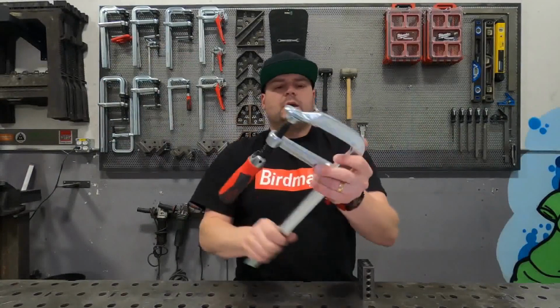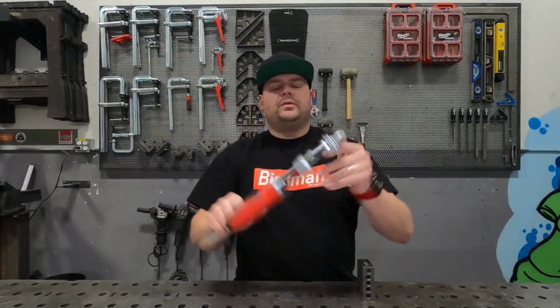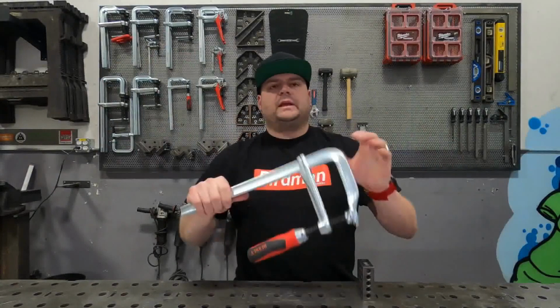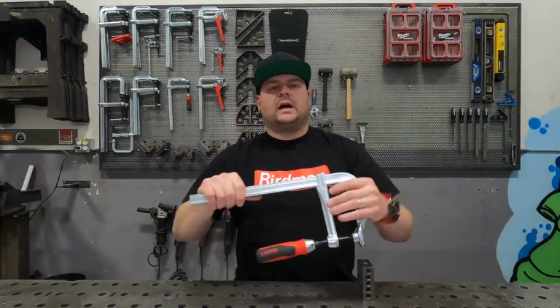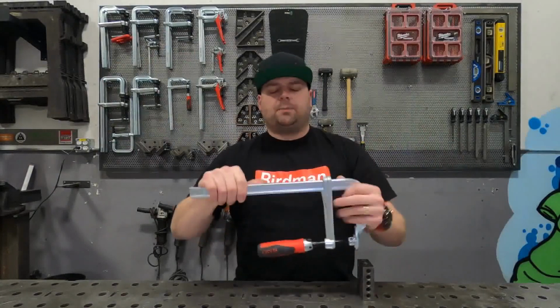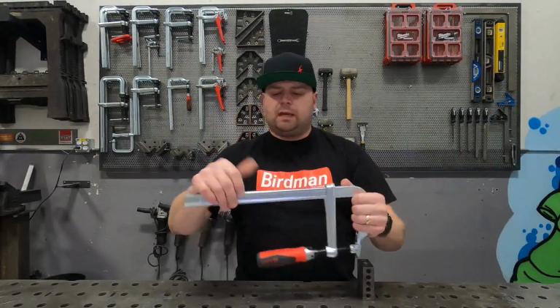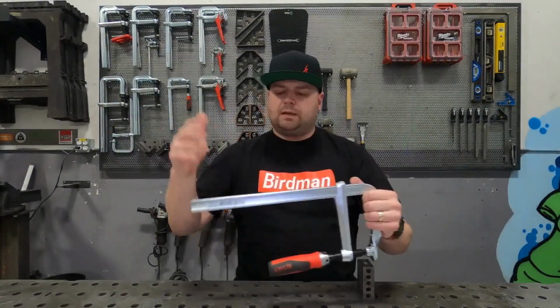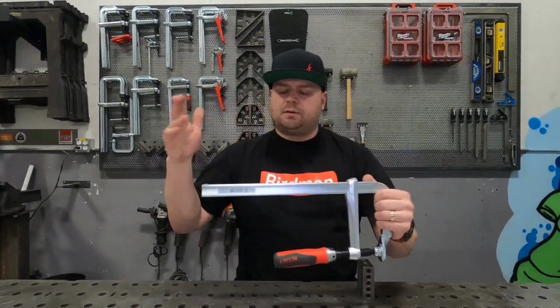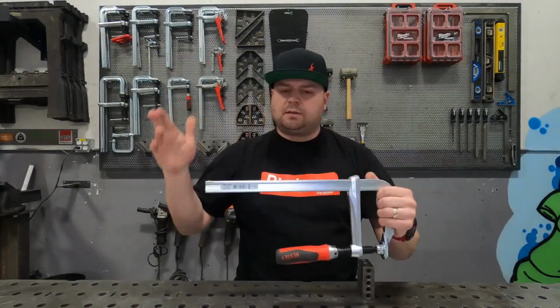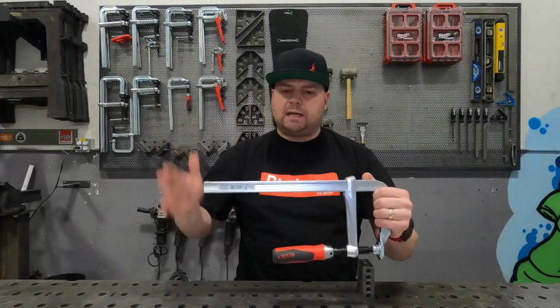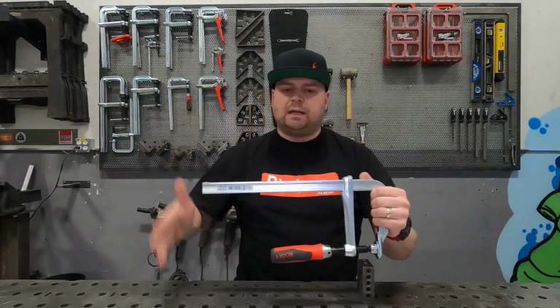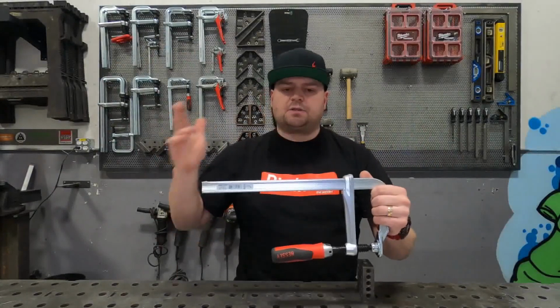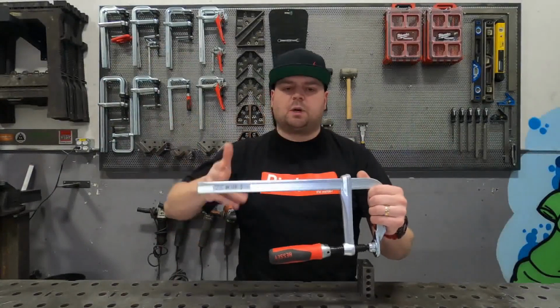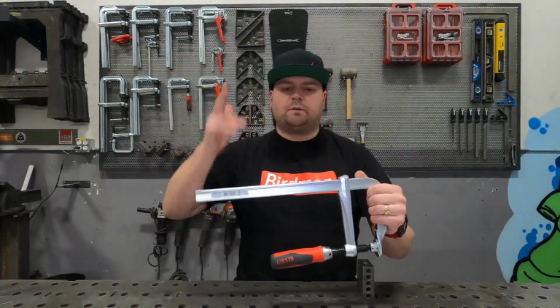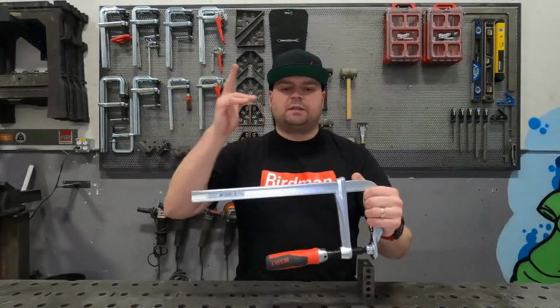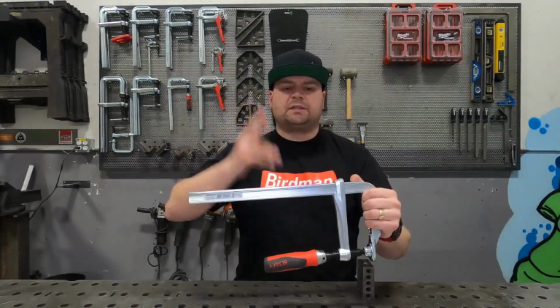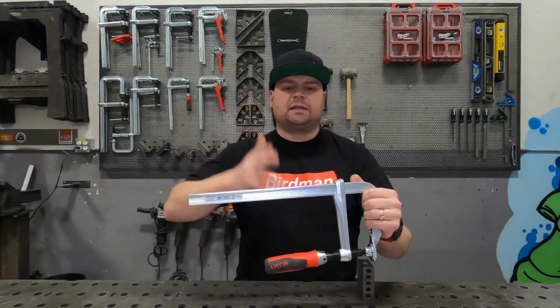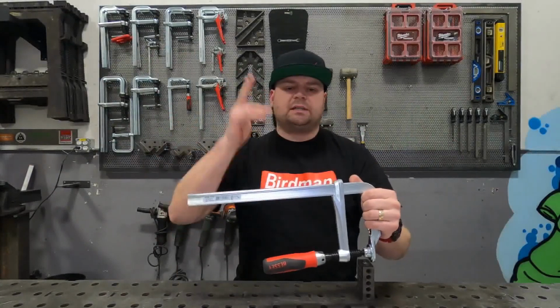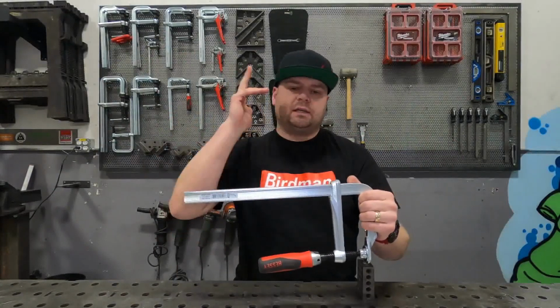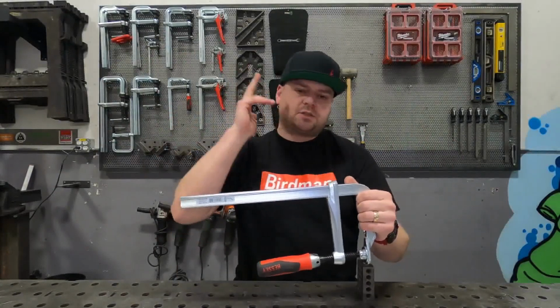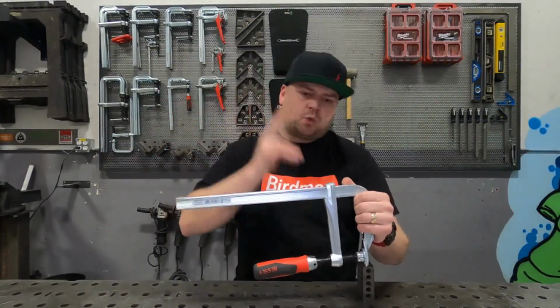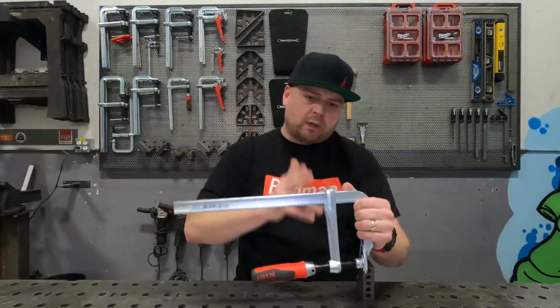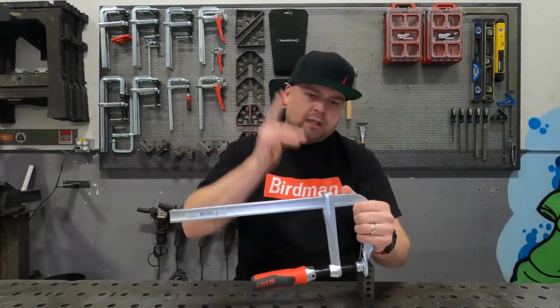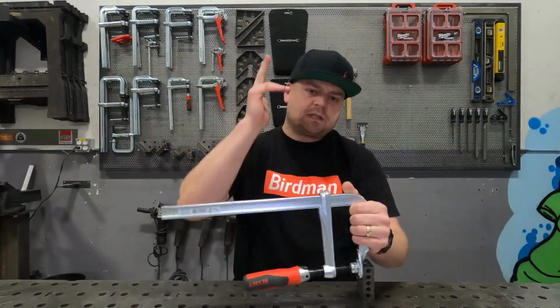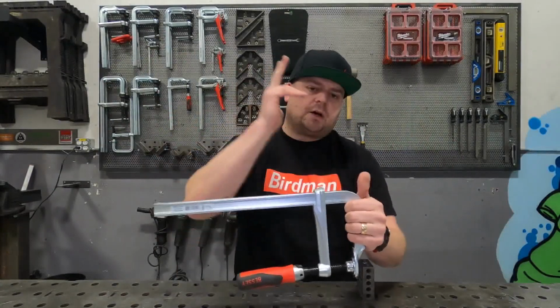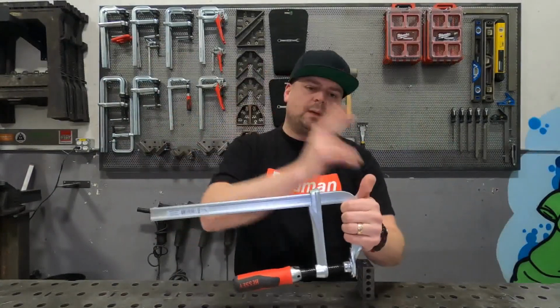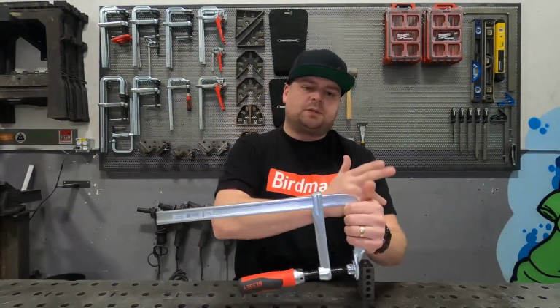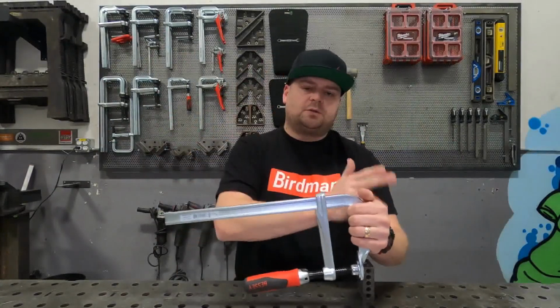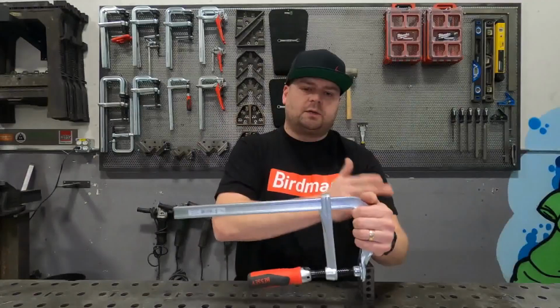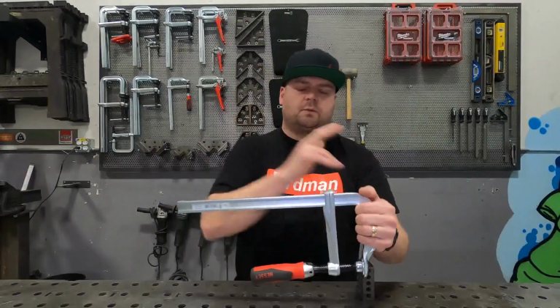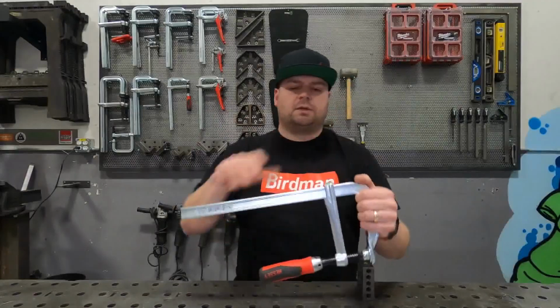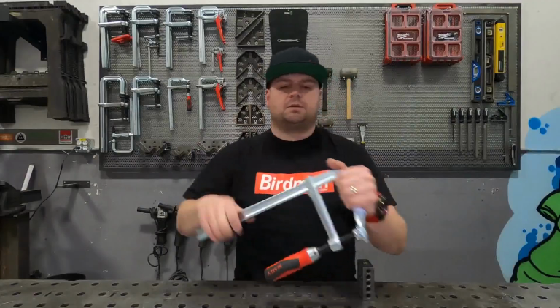They come in 10 inch, 12 inch, 16 inch, 20 inch, all the way up to 24 inch.